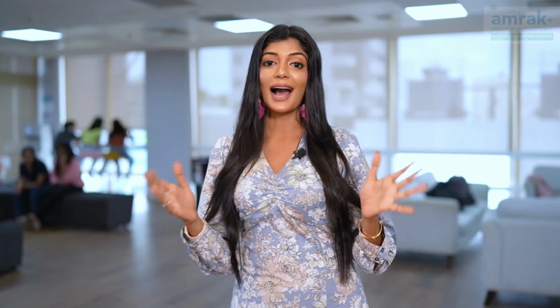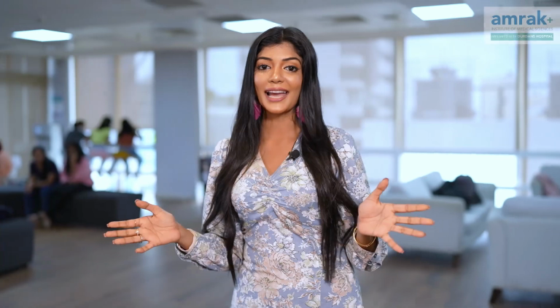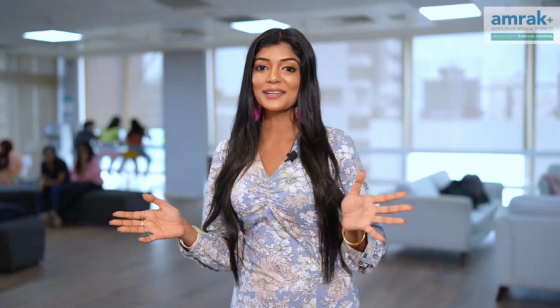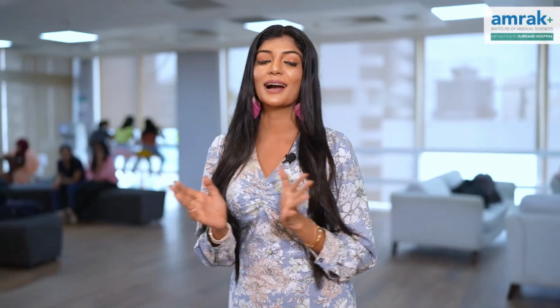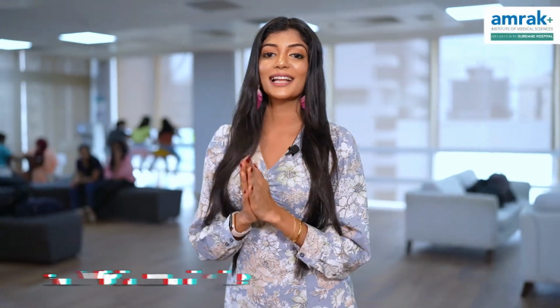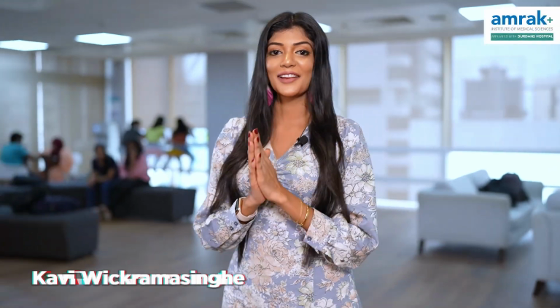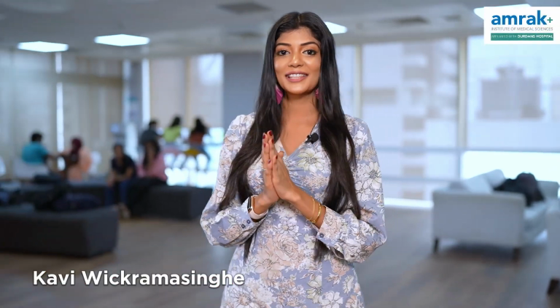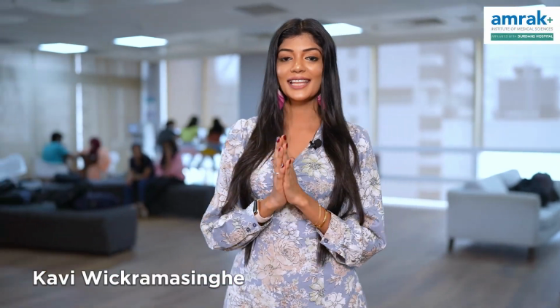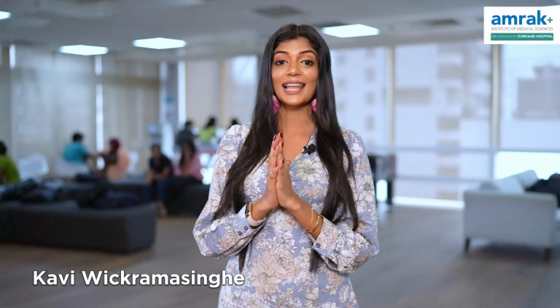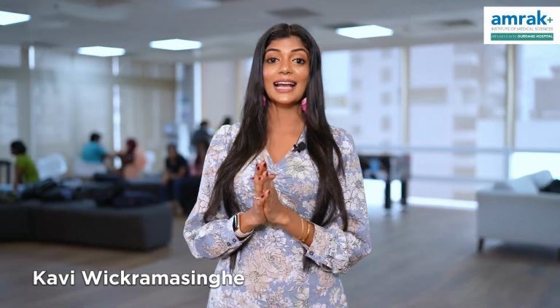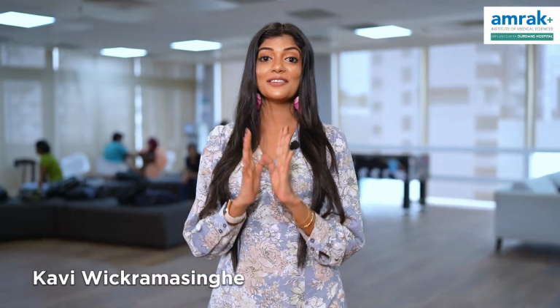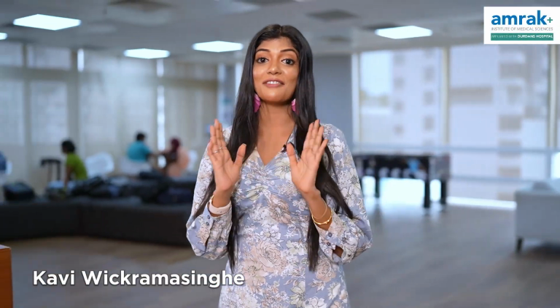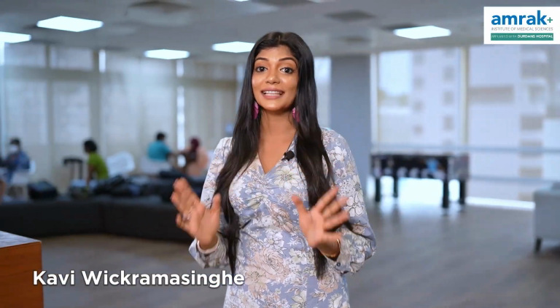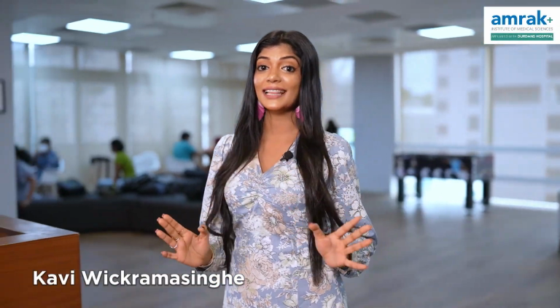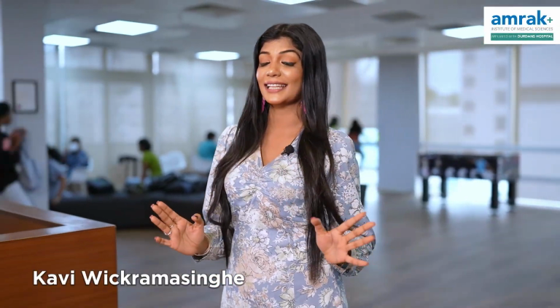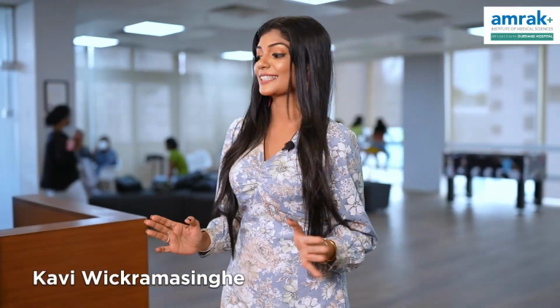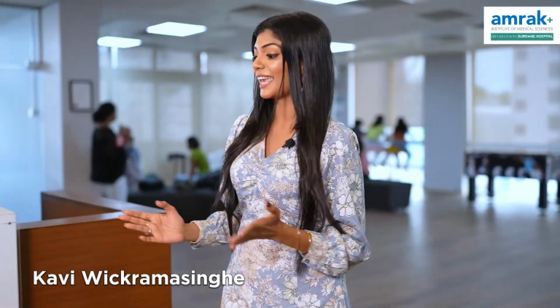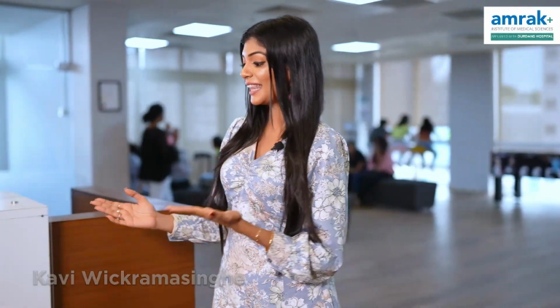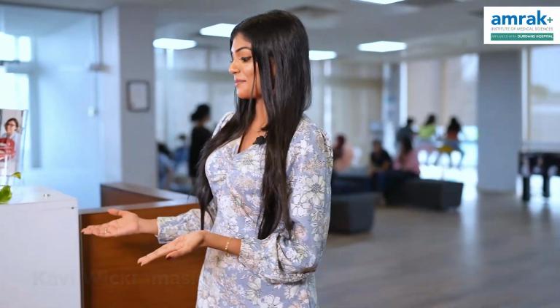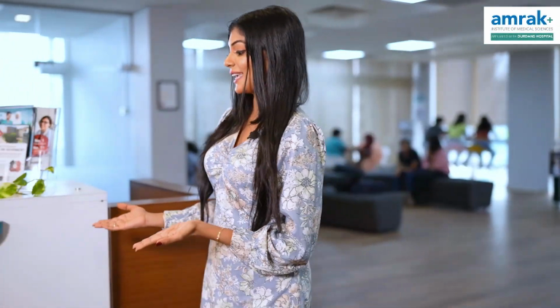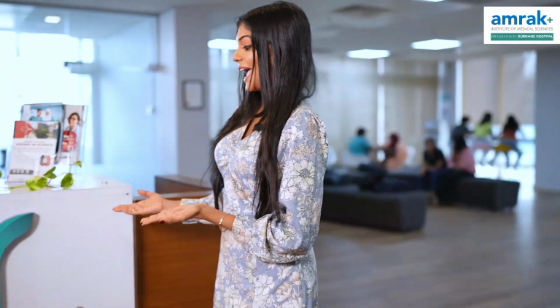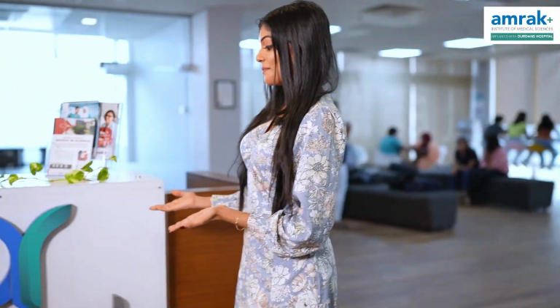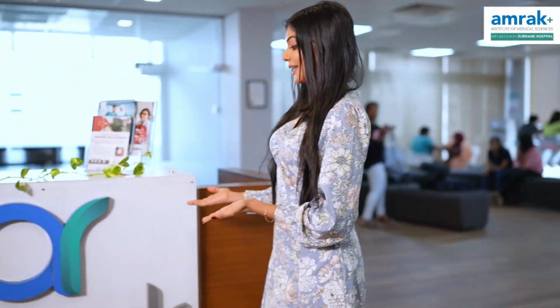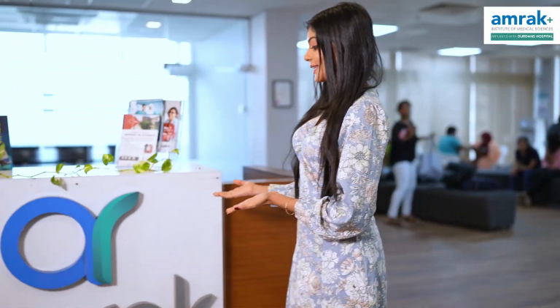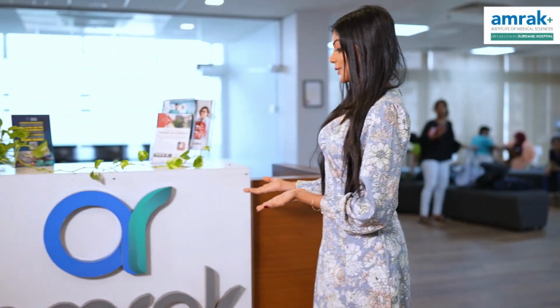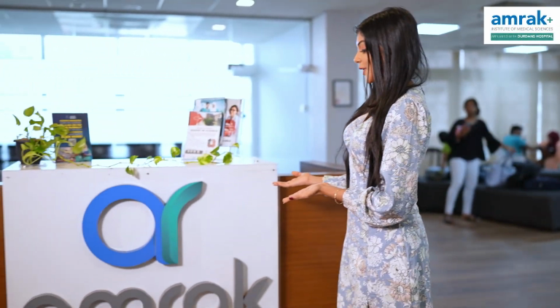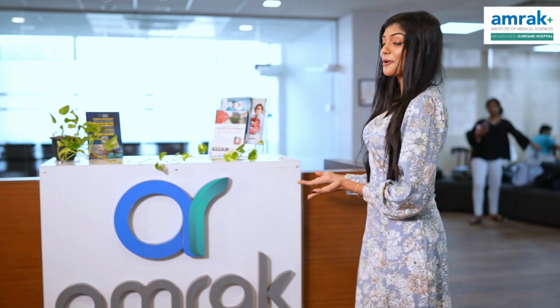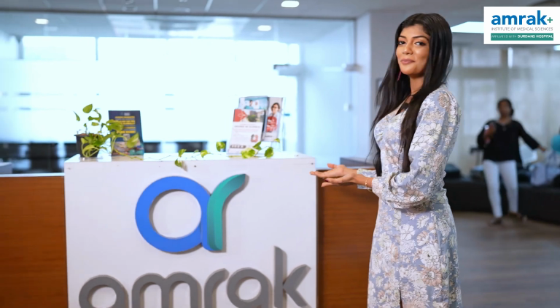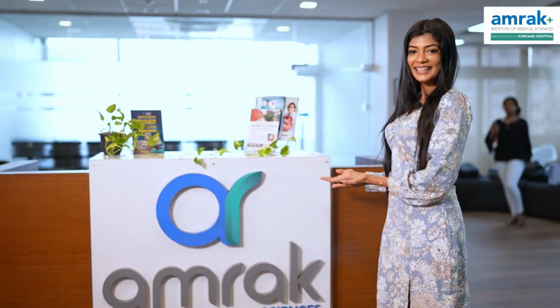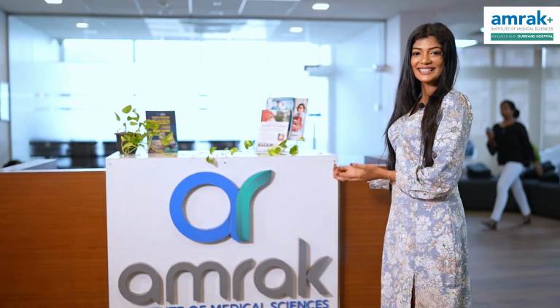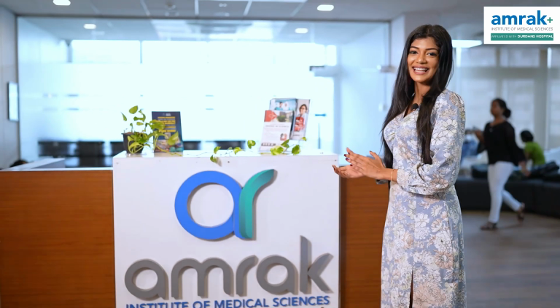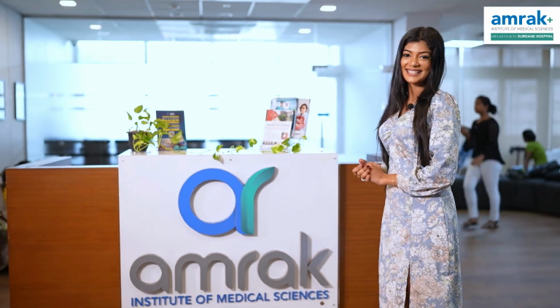Hi, my name is Avistri from Lankawai. This is the MRAC Institute of Medical Science.